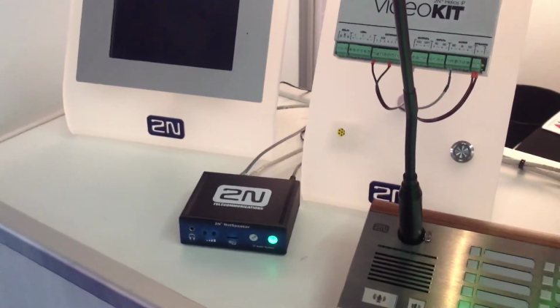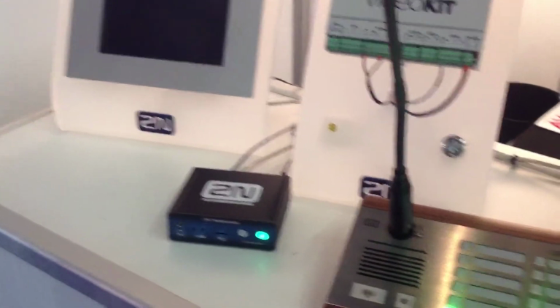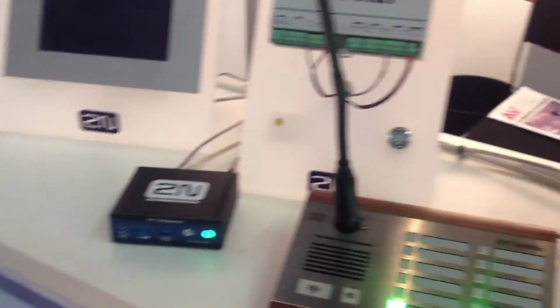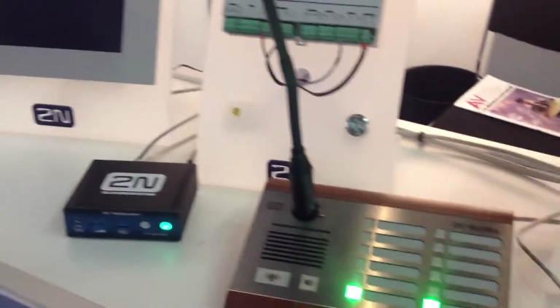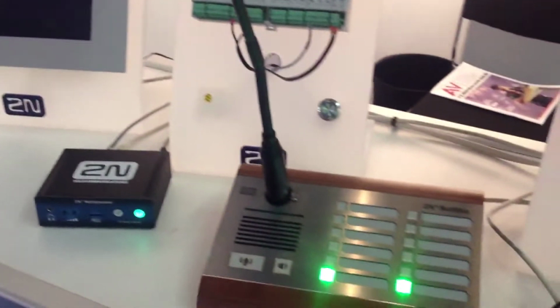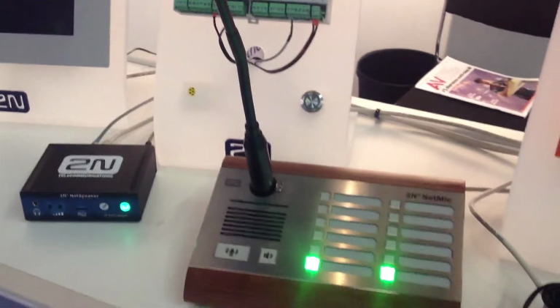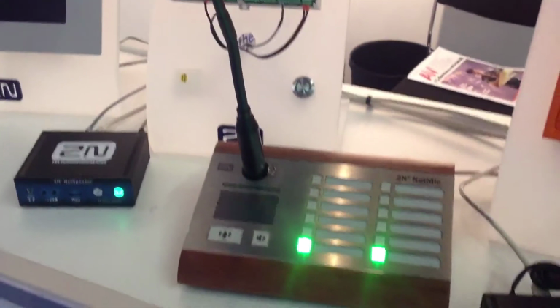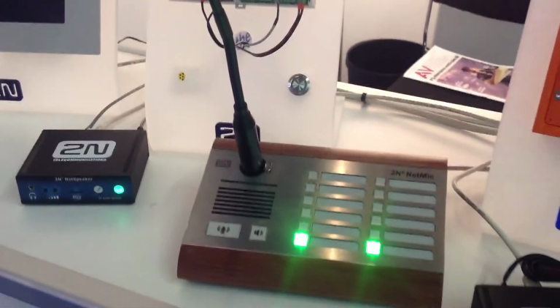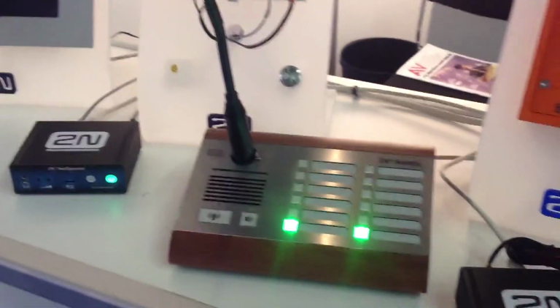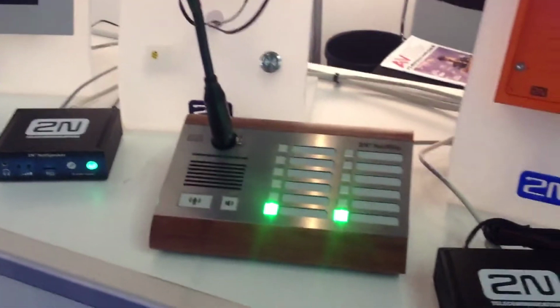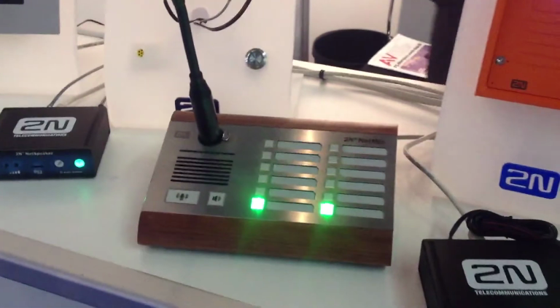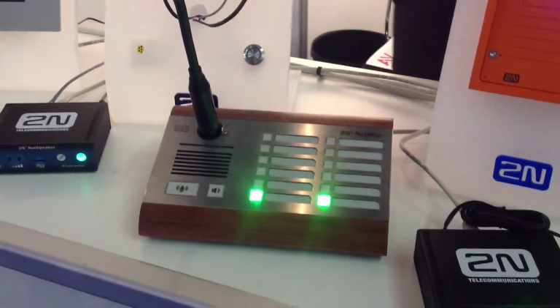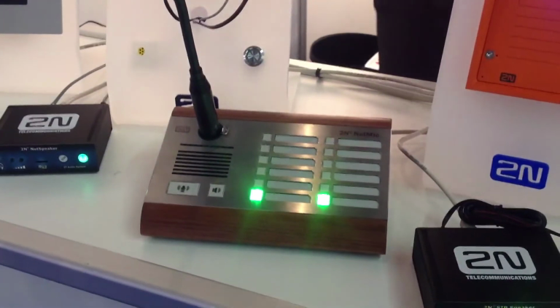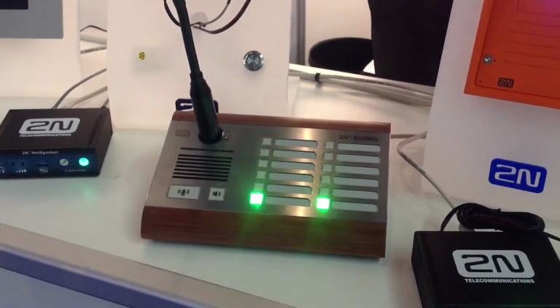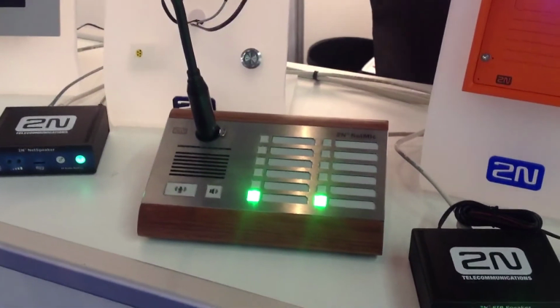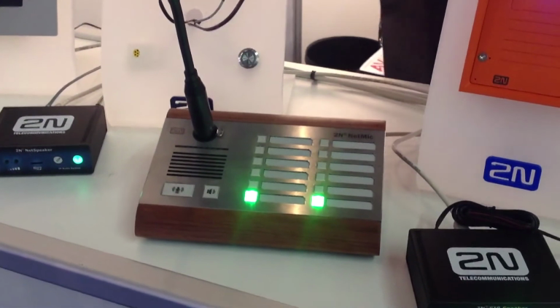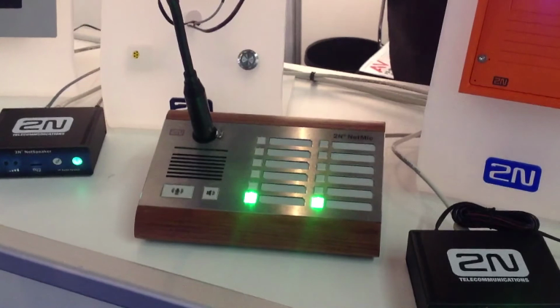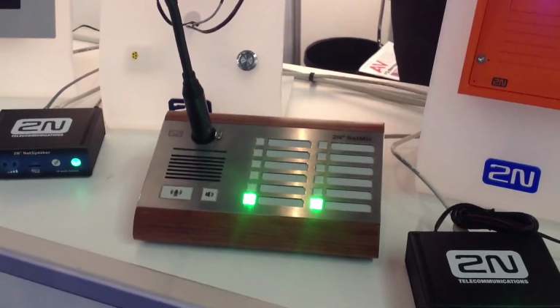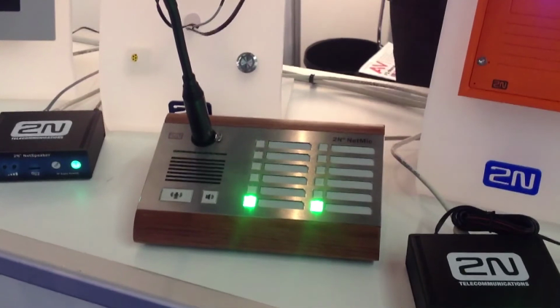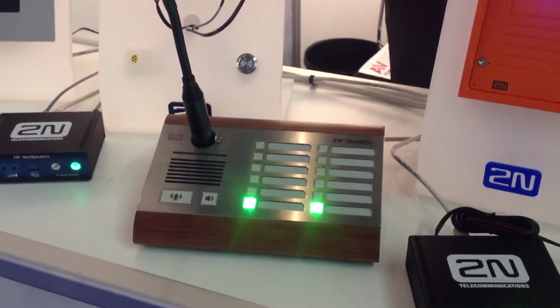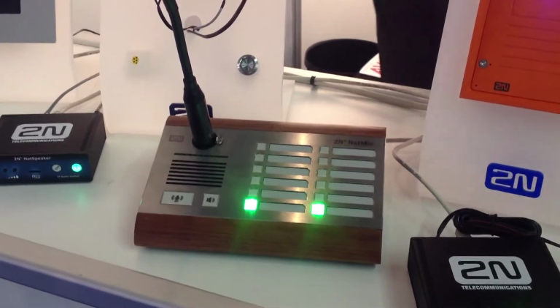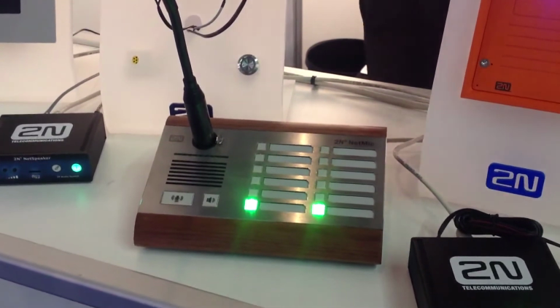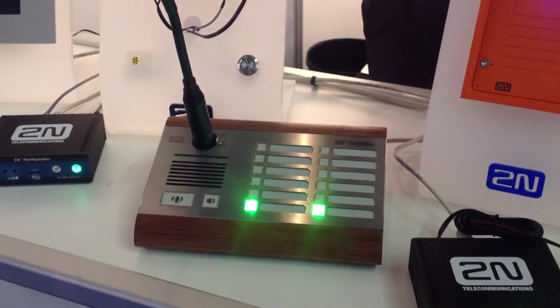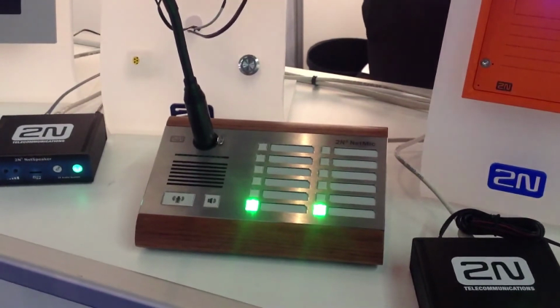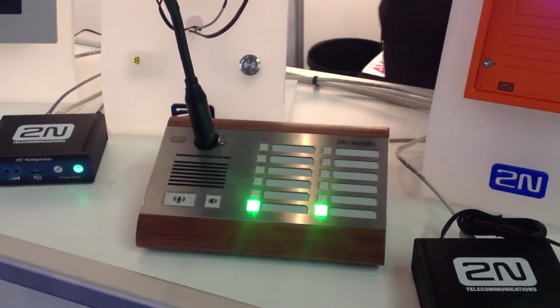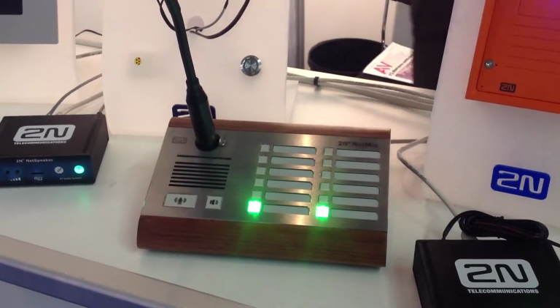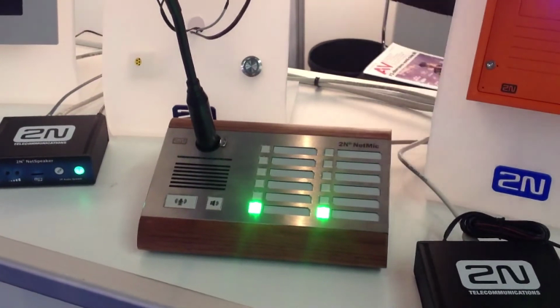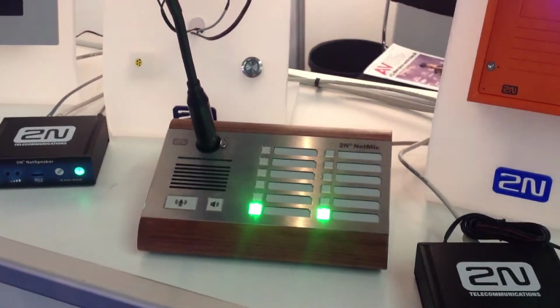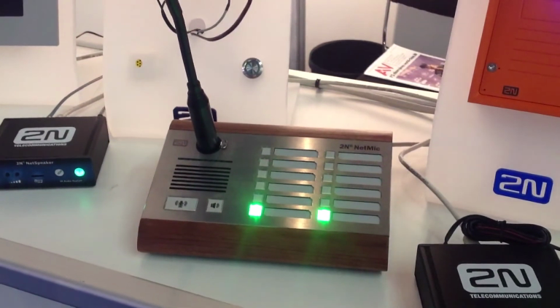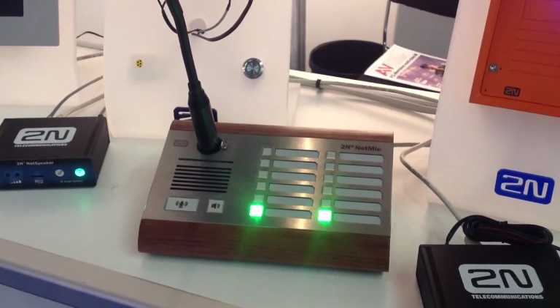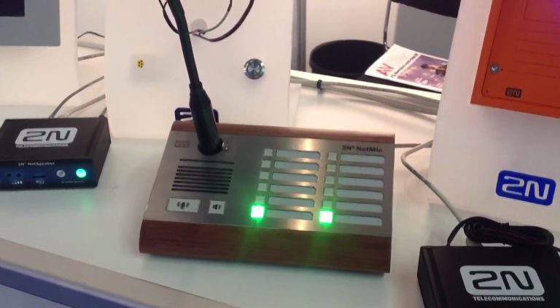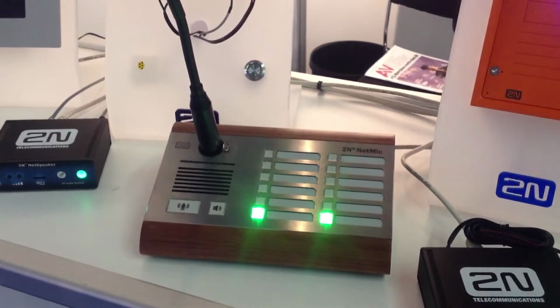Next to it you can see our new hardware console Netmic for the live announcement or playing recorded messages to the zones.